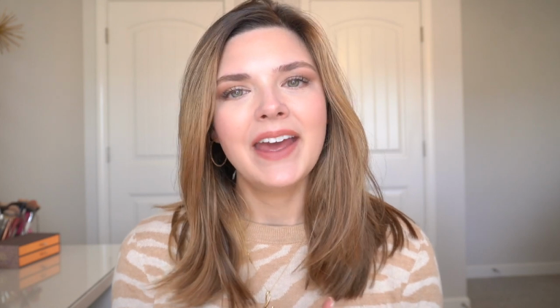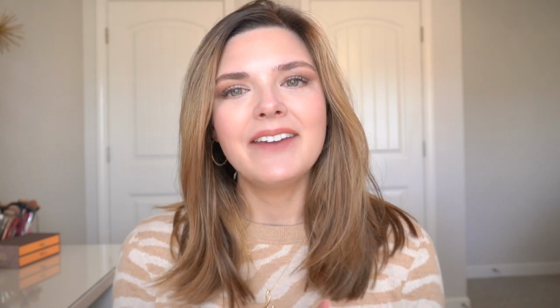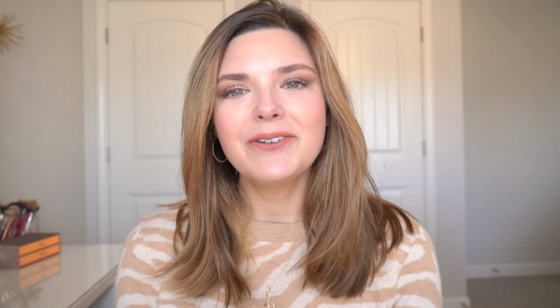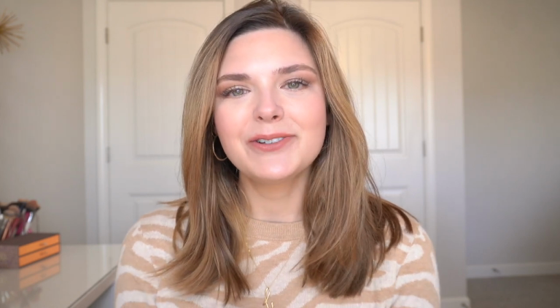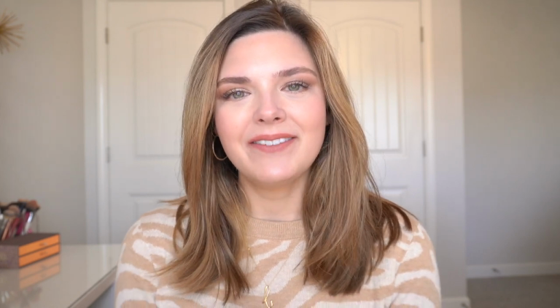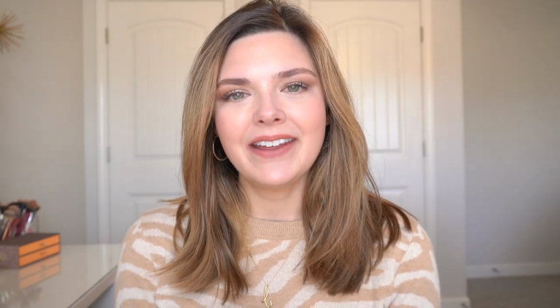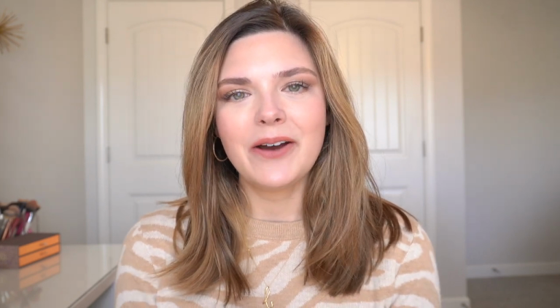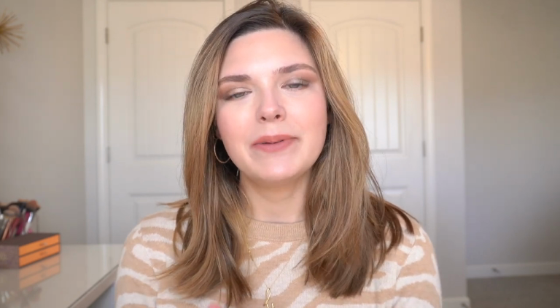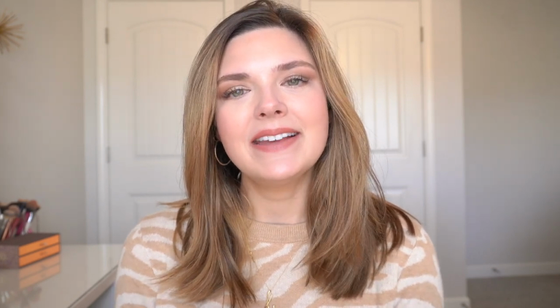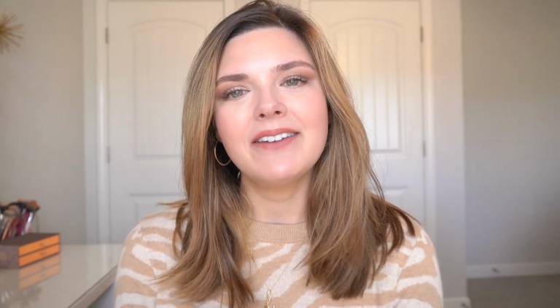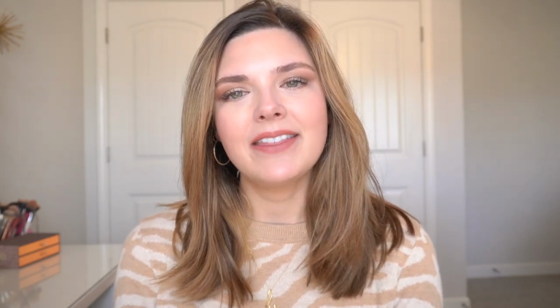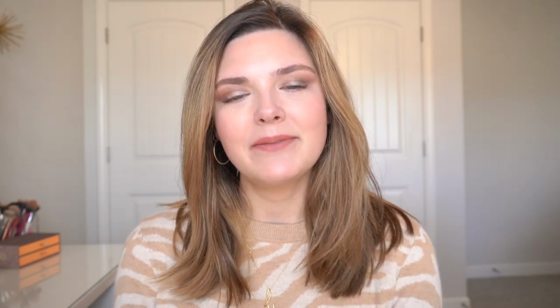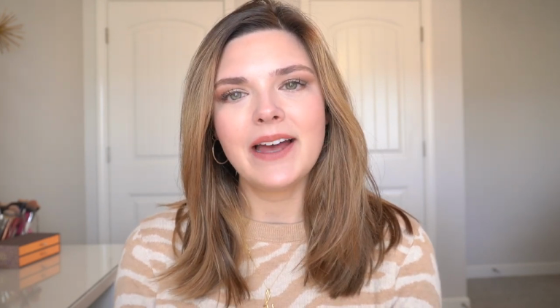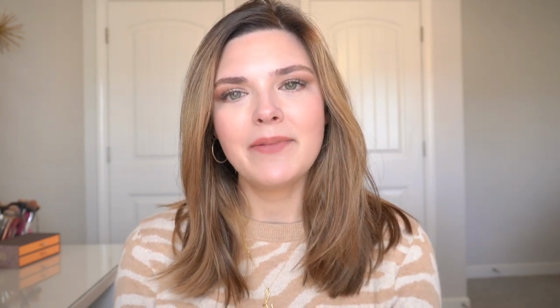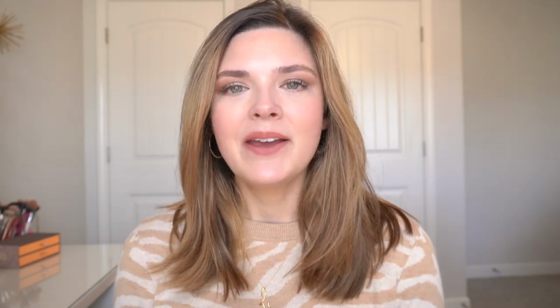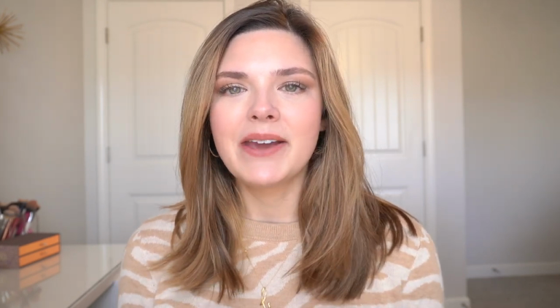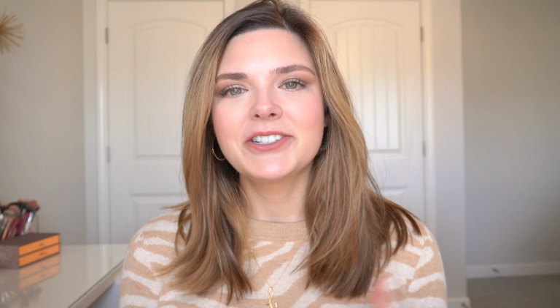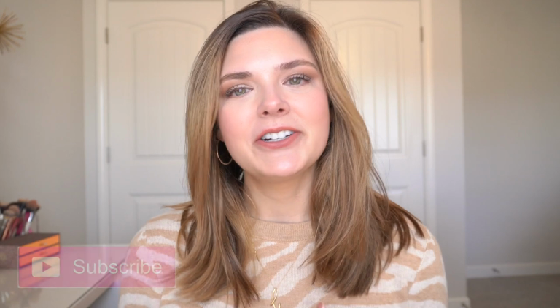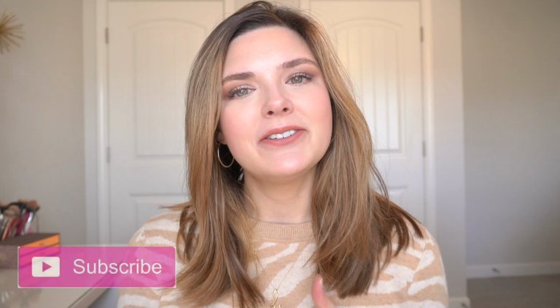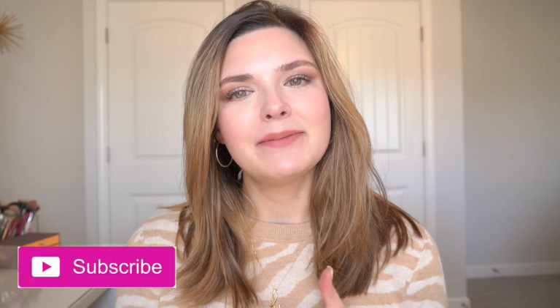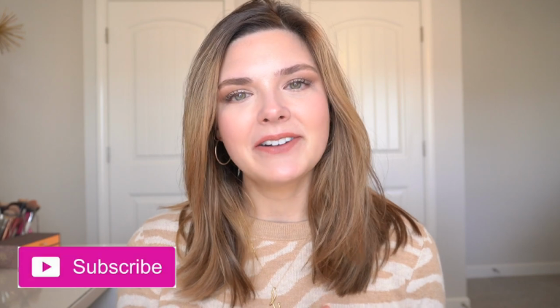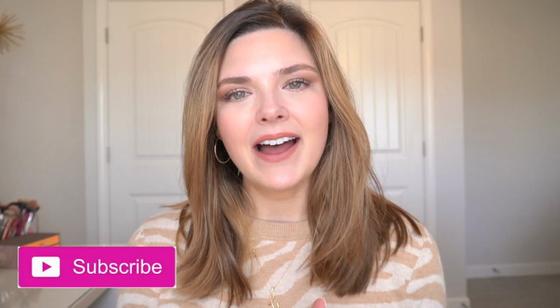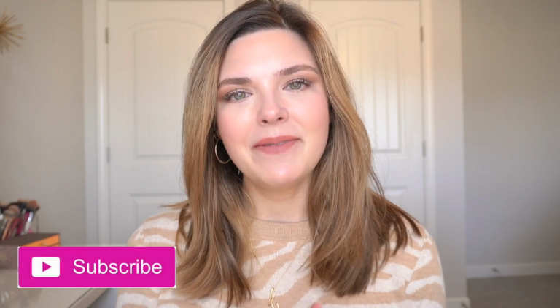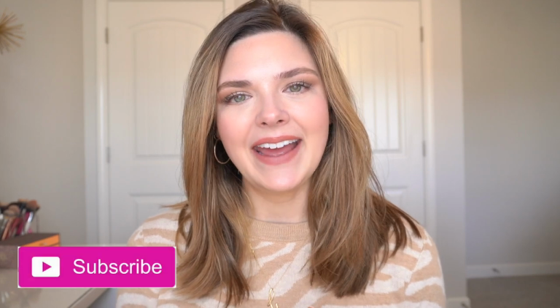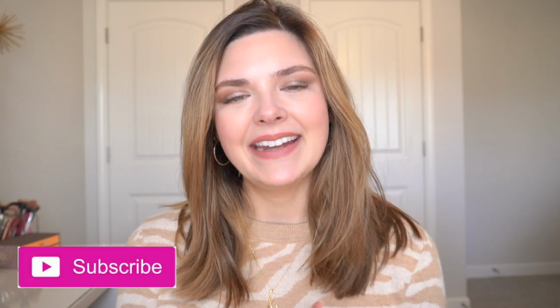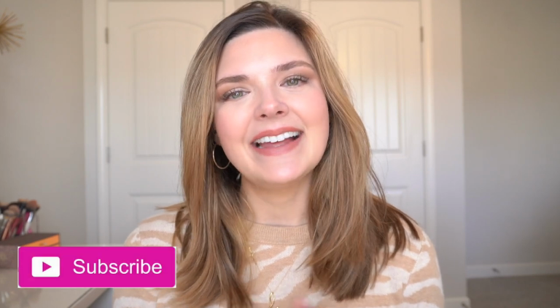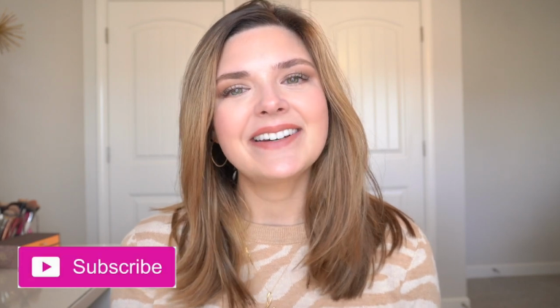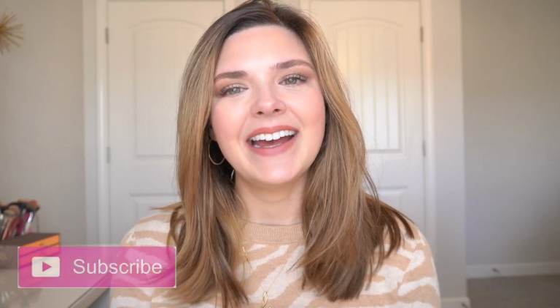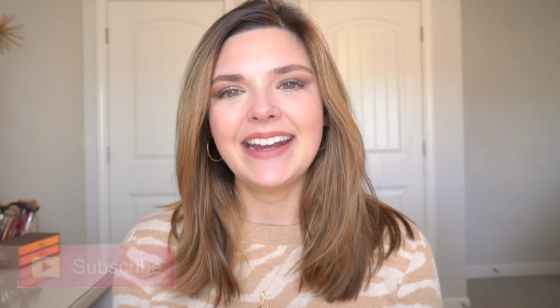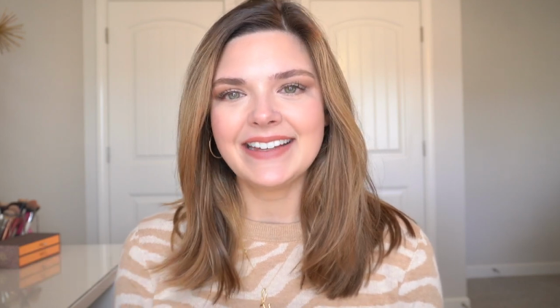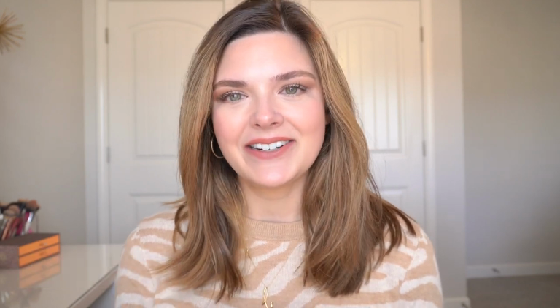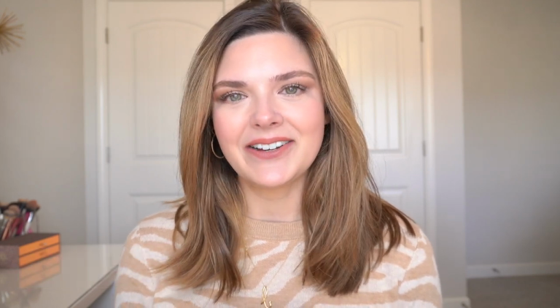If you enjoyed the video, please give it a thumbs up. Make sure to subscribe and let's go ahead and get started.